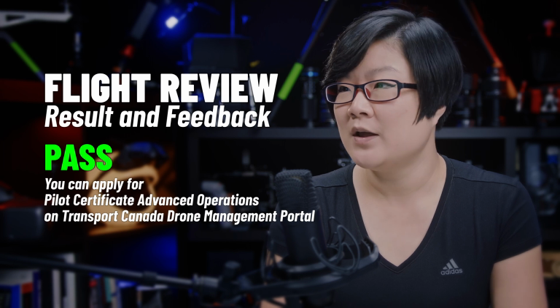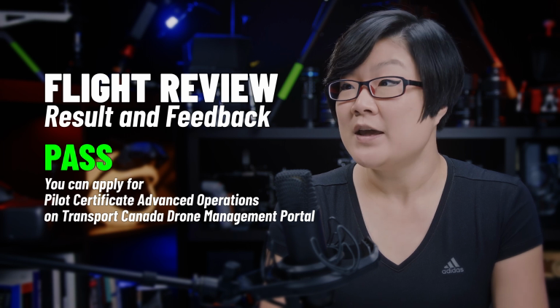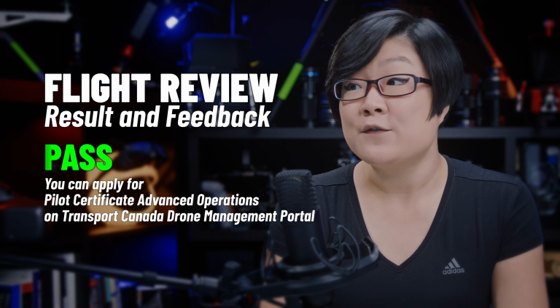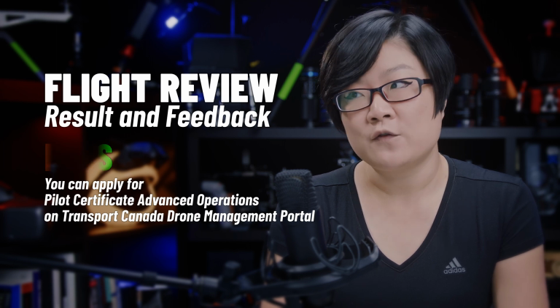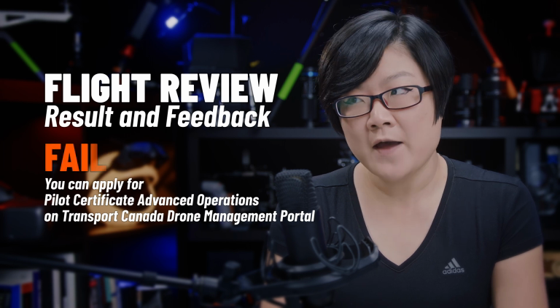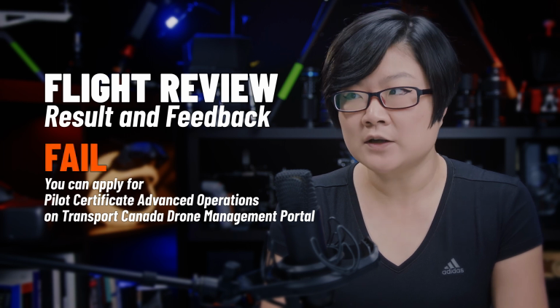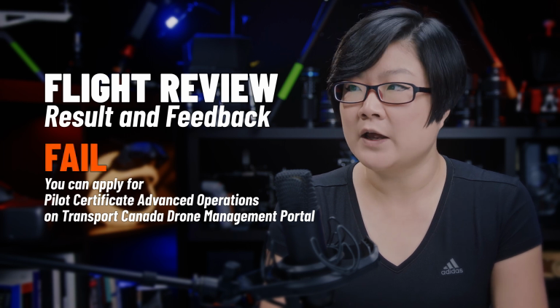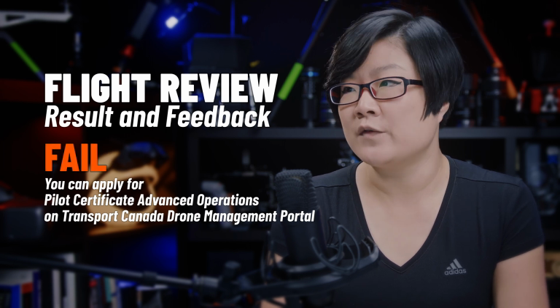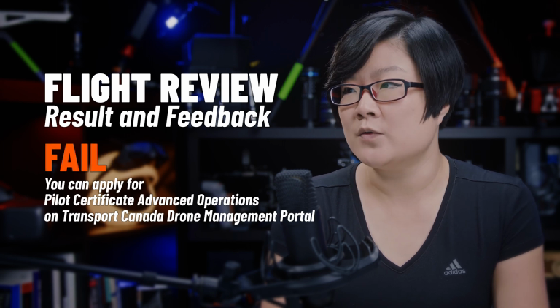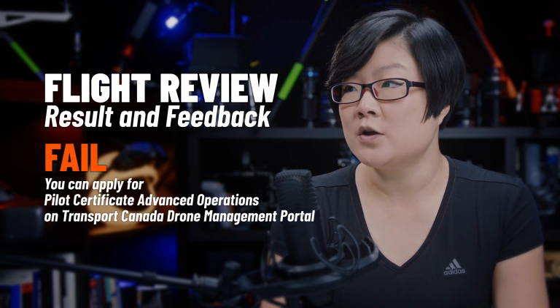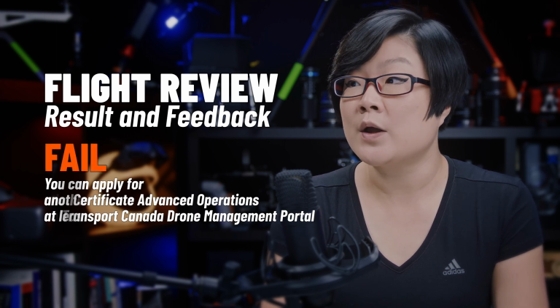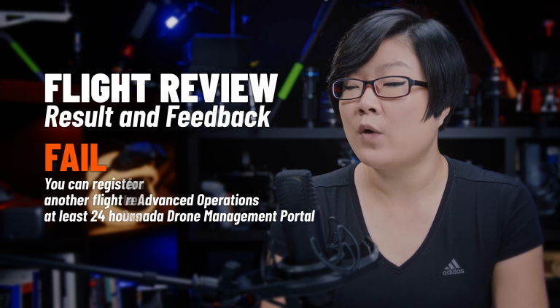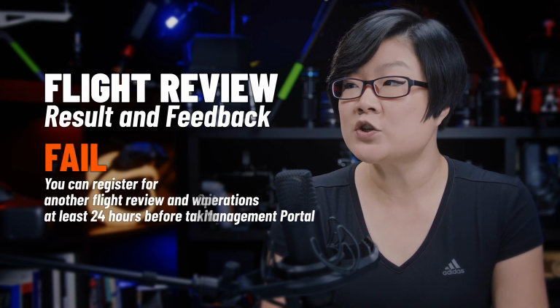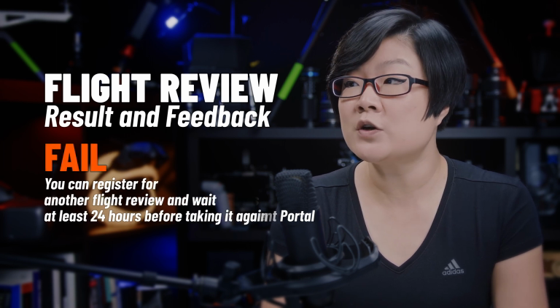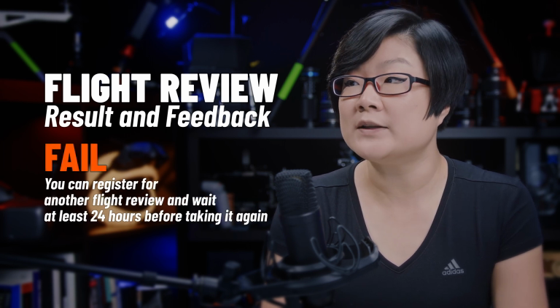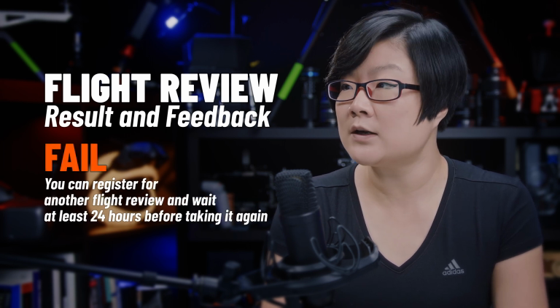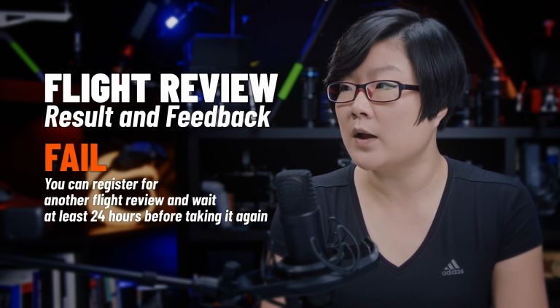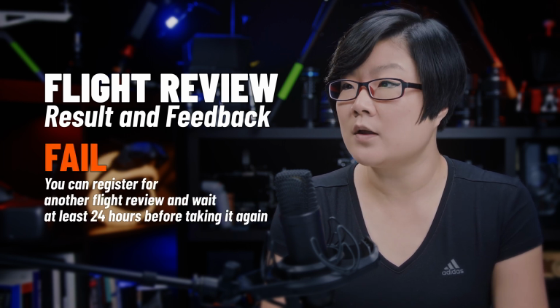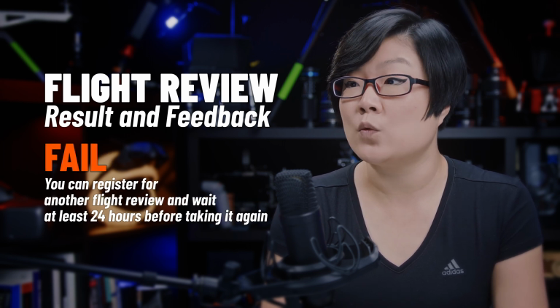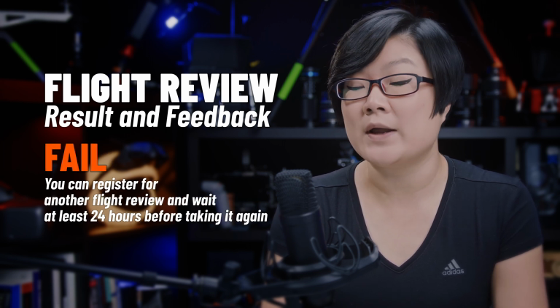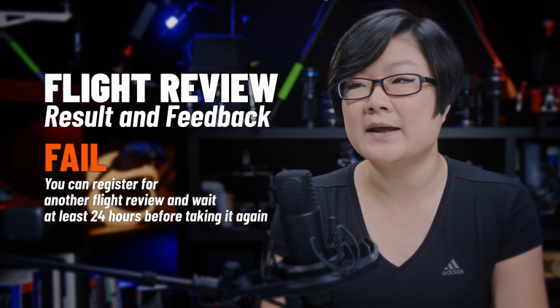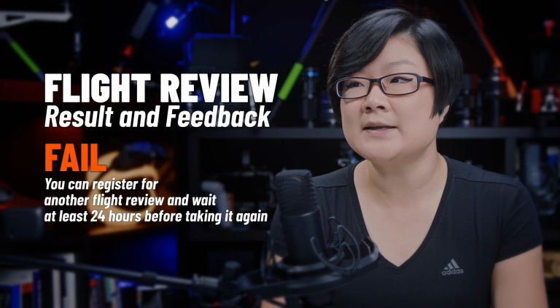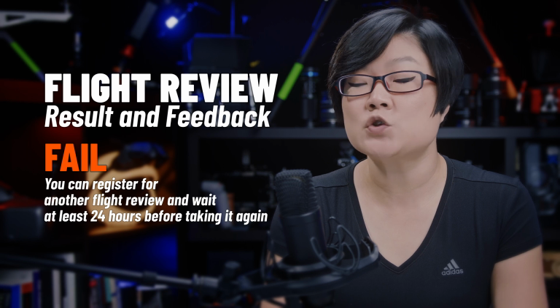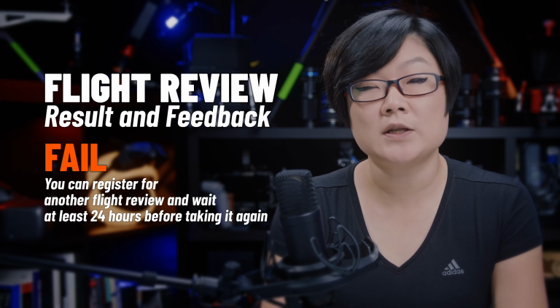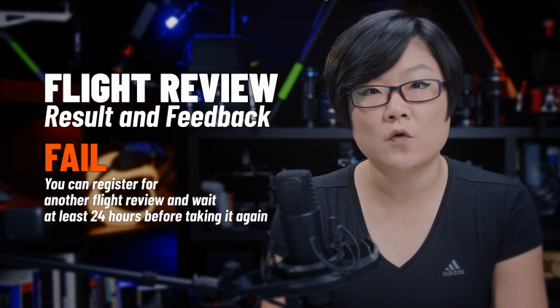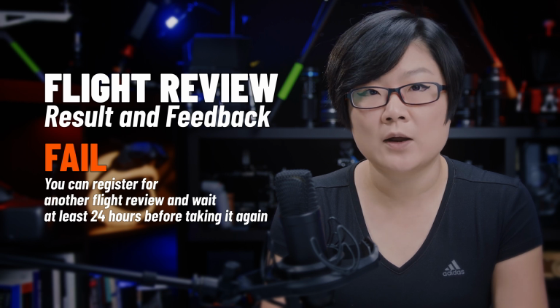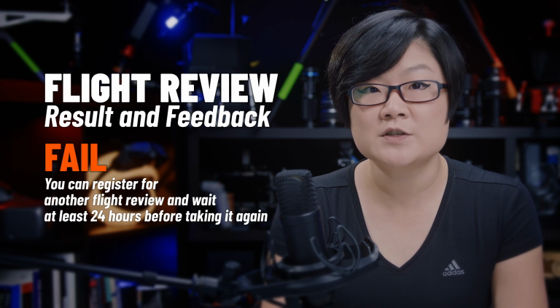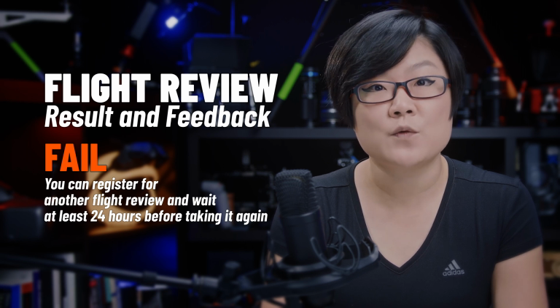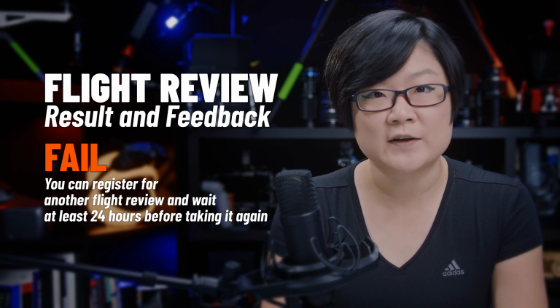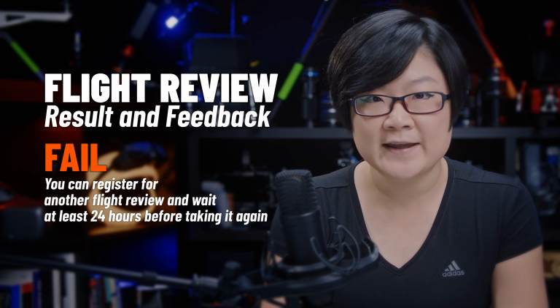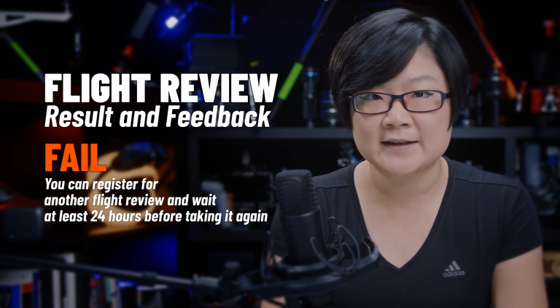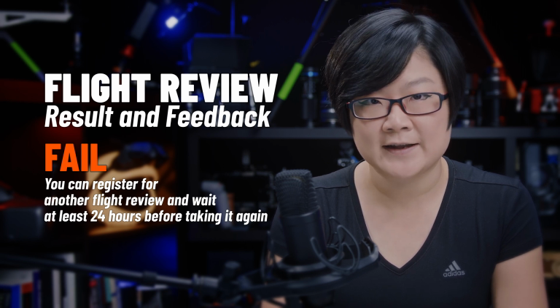If you failed the flight review, you can register for another one and wait at least 24 hours before taking it again.